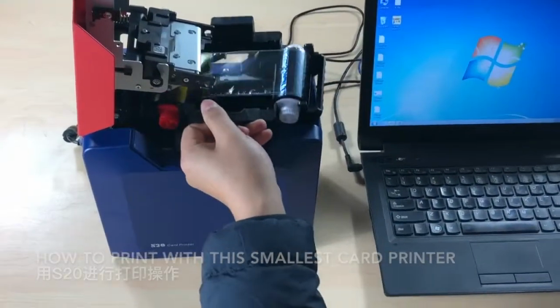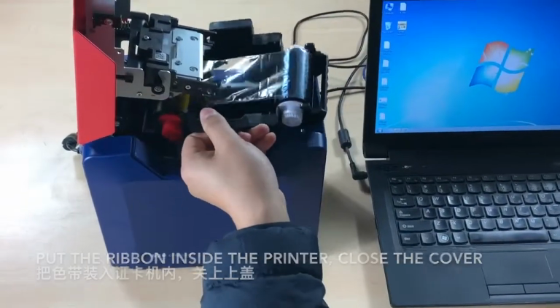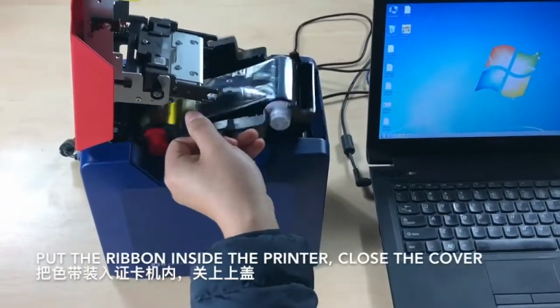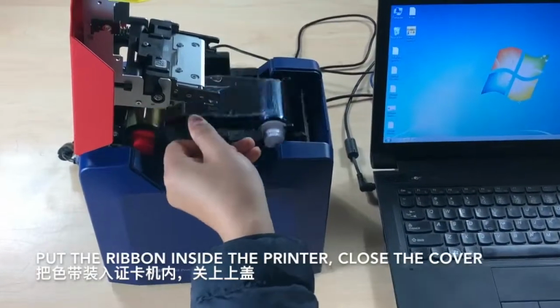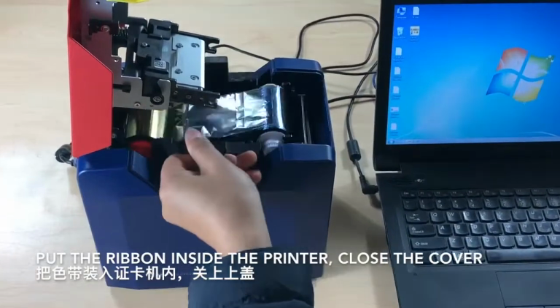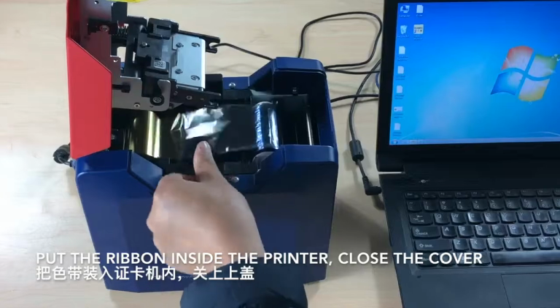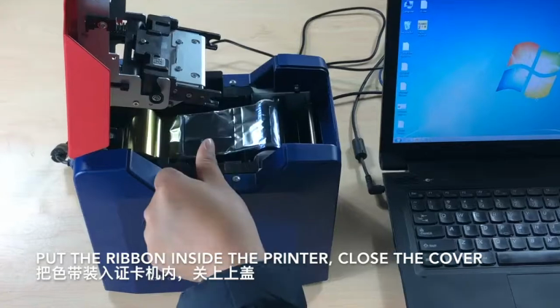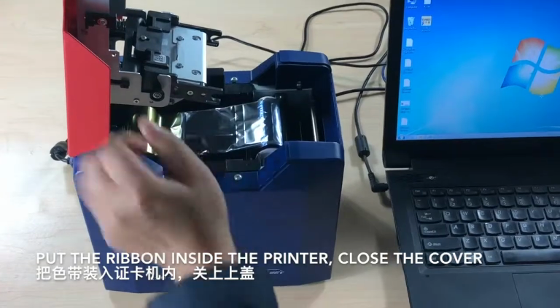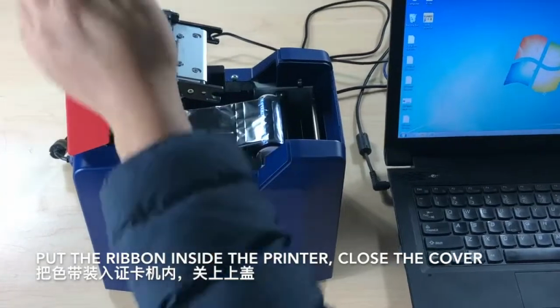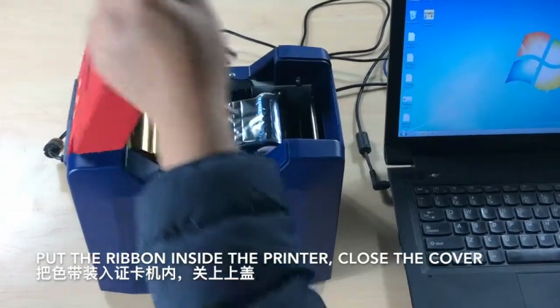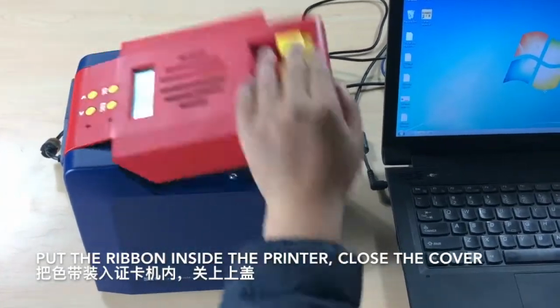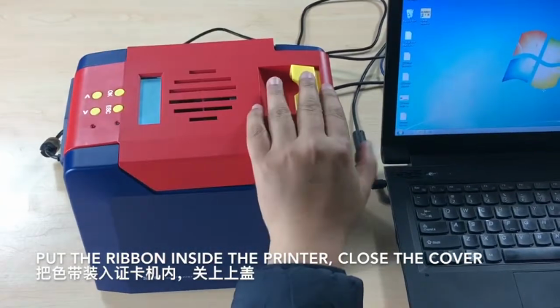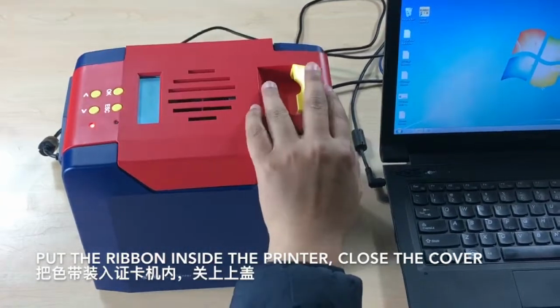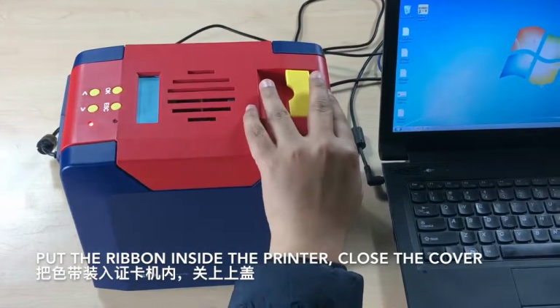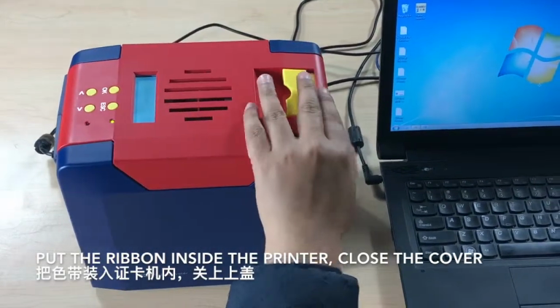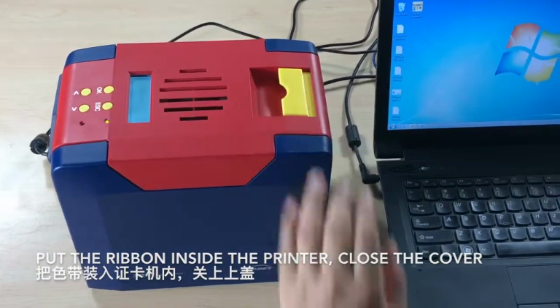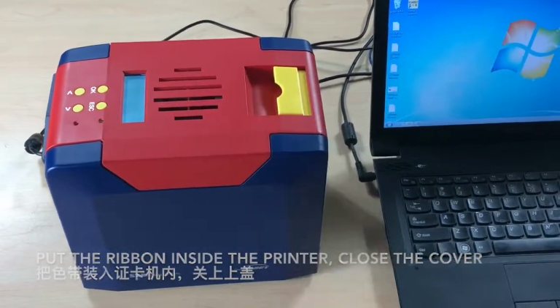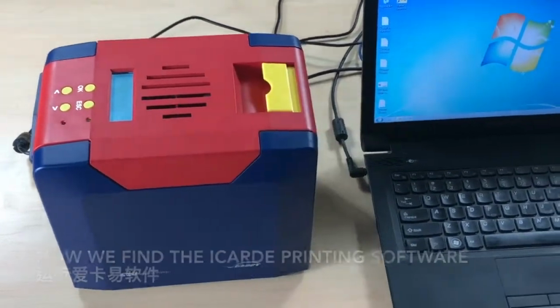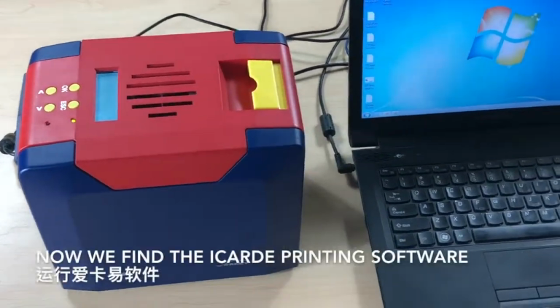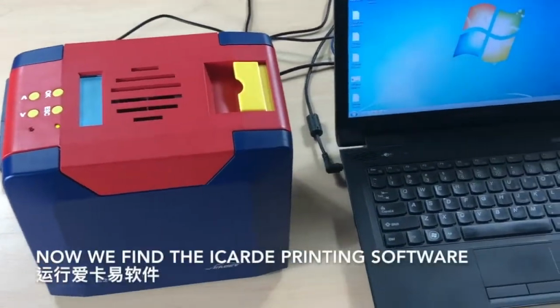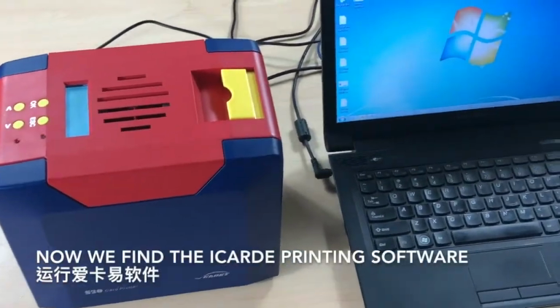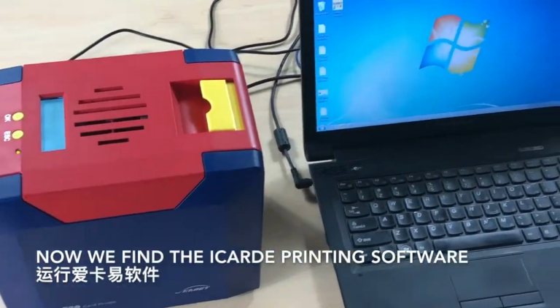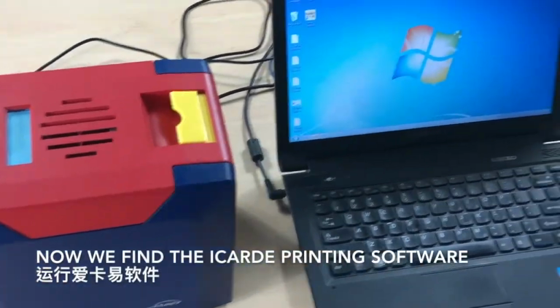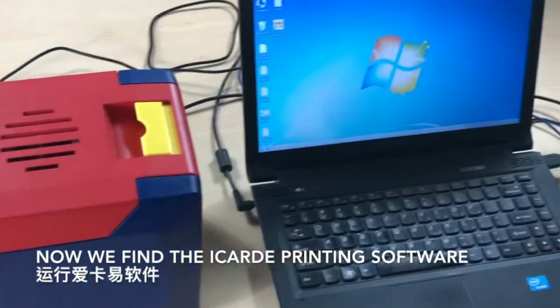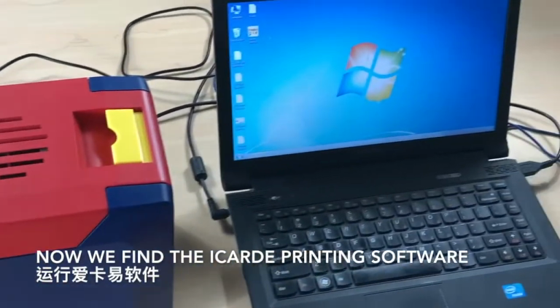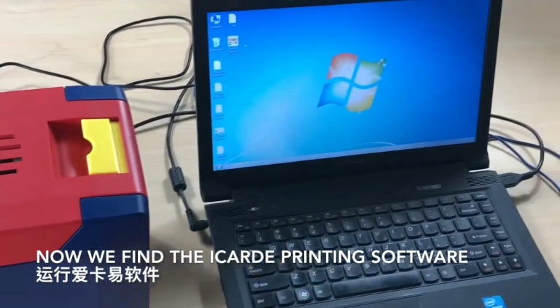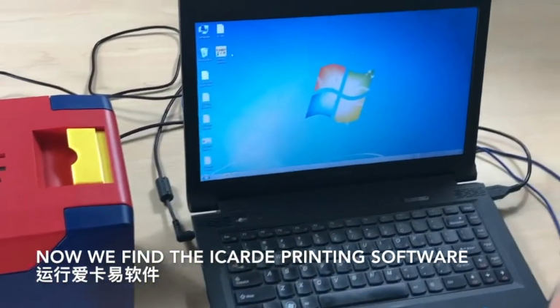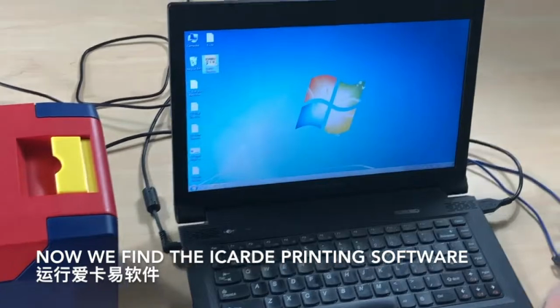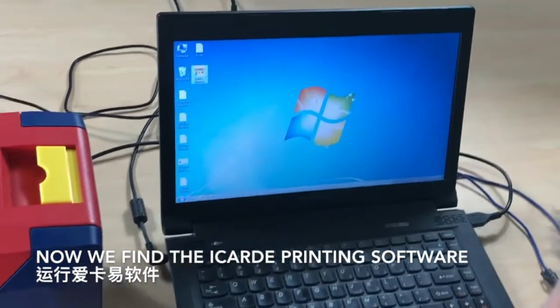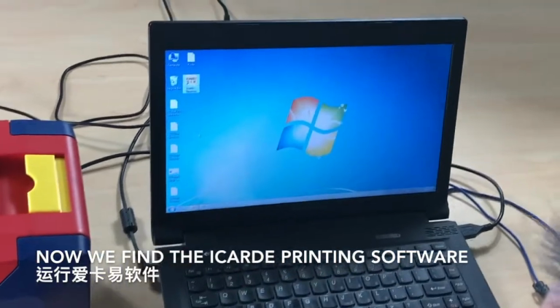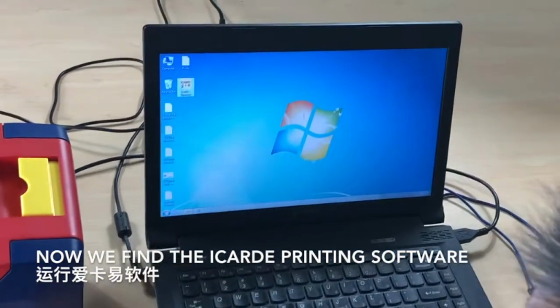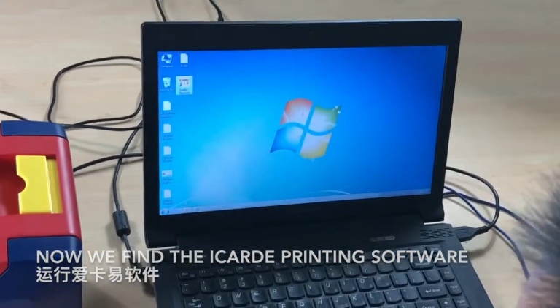Put the ribbon inside the printer, close the cover, and now open the iCard E printing software.